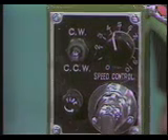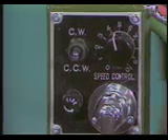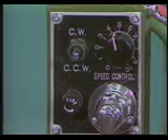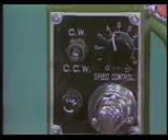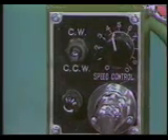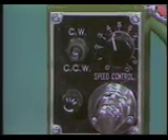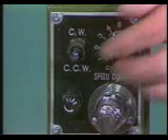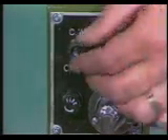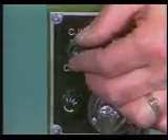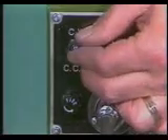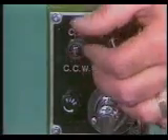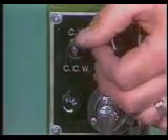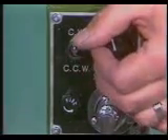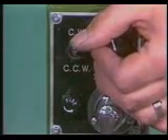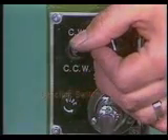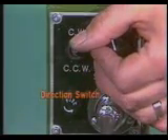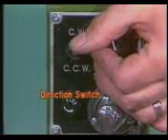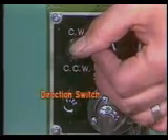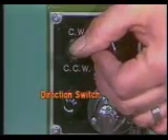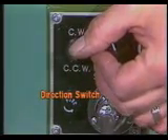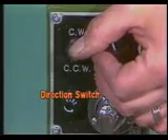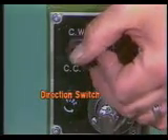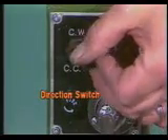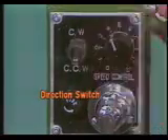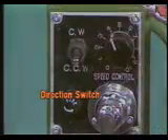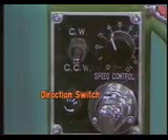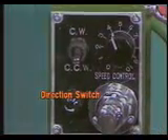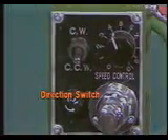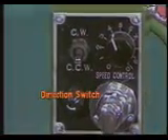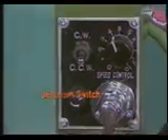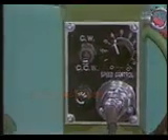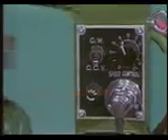The machine operates bi-directionally and direction is preset by a clockwise, off, counter-clockwise switch.